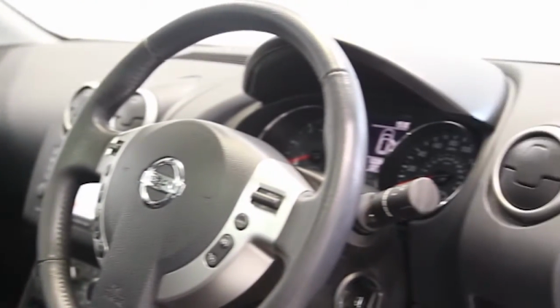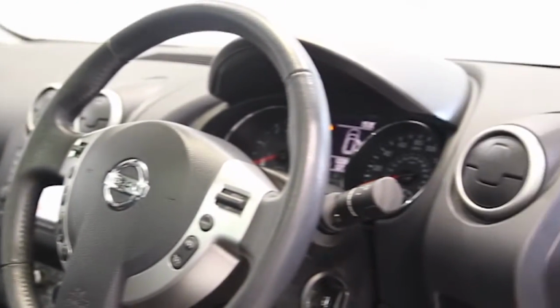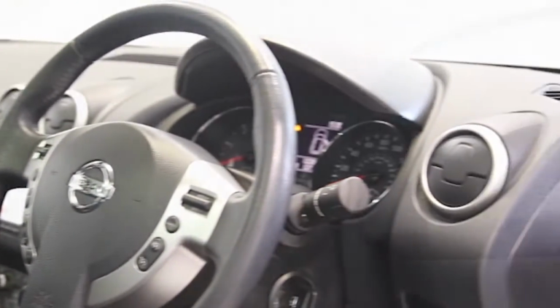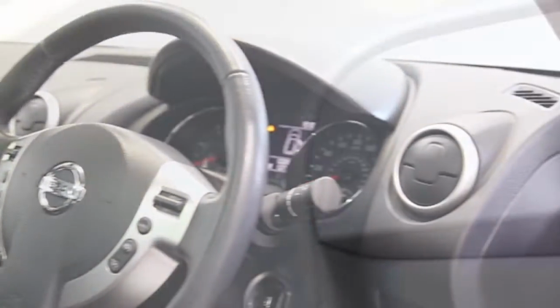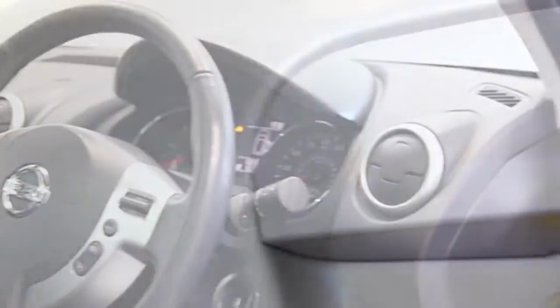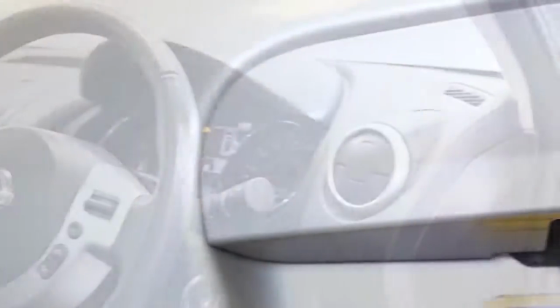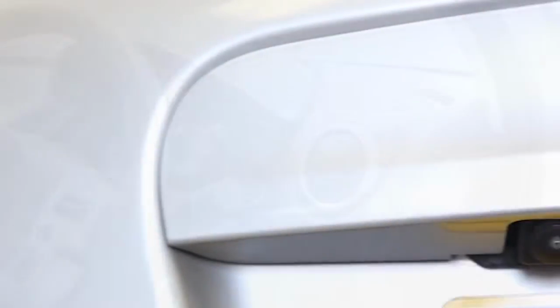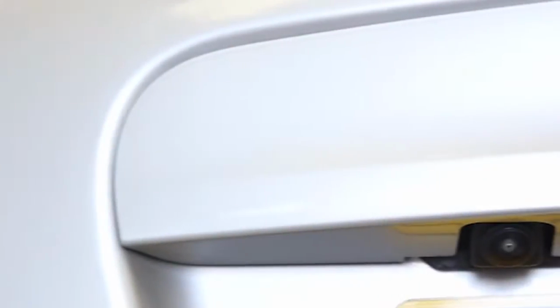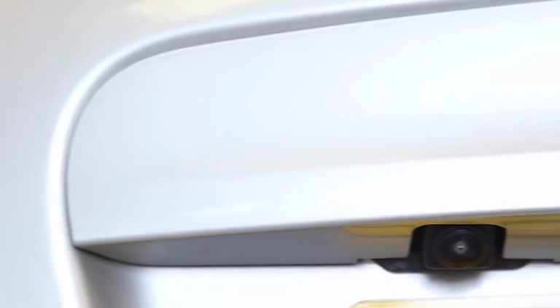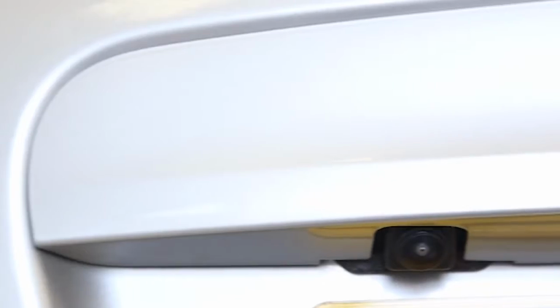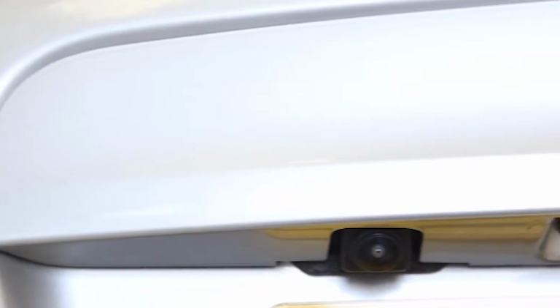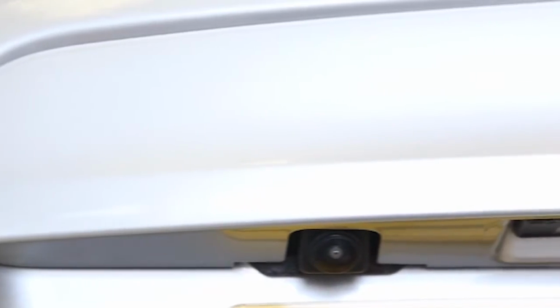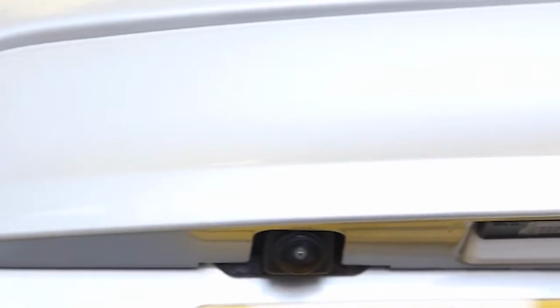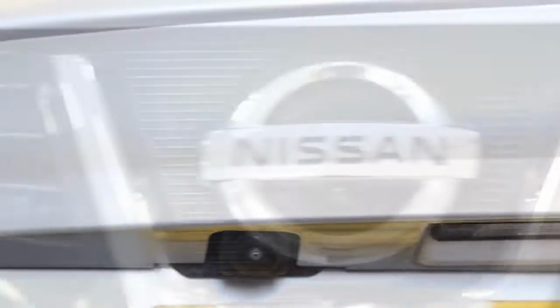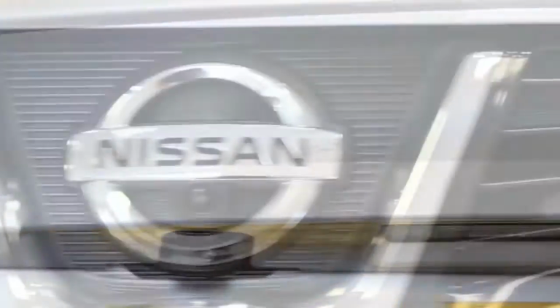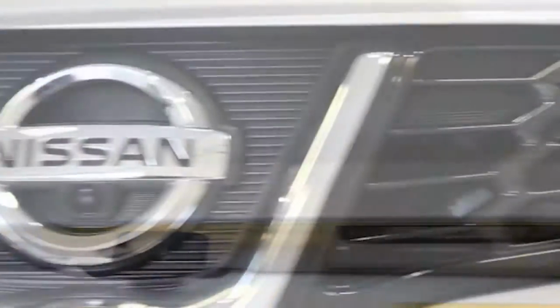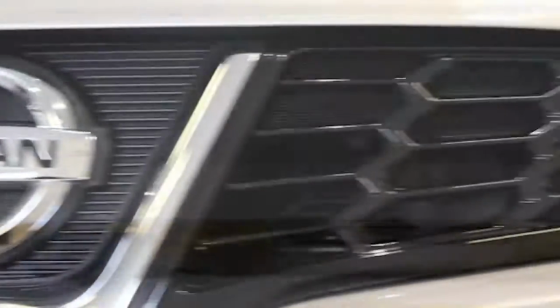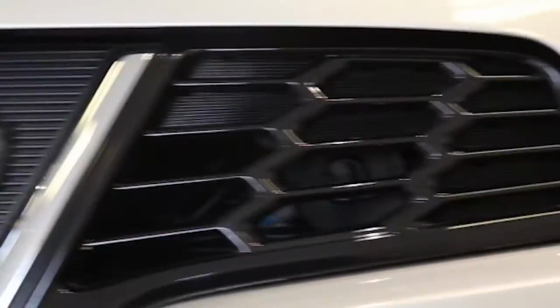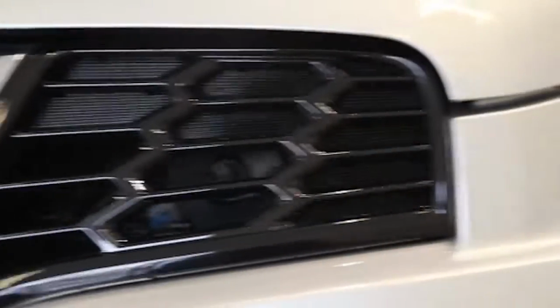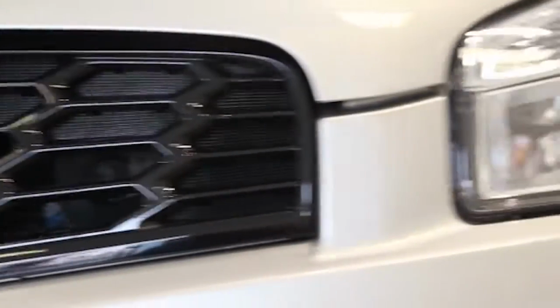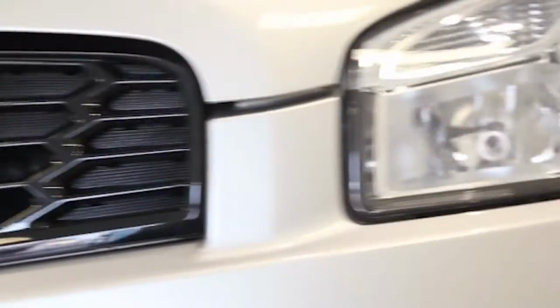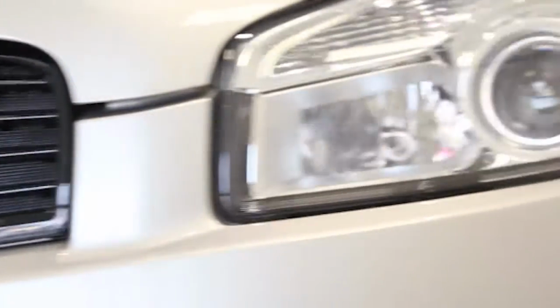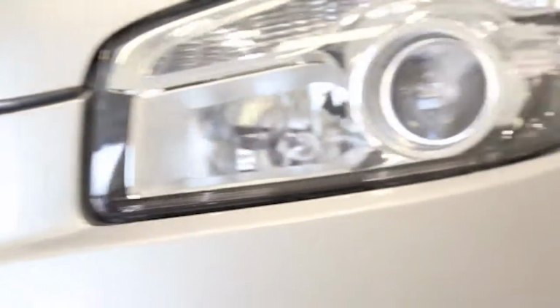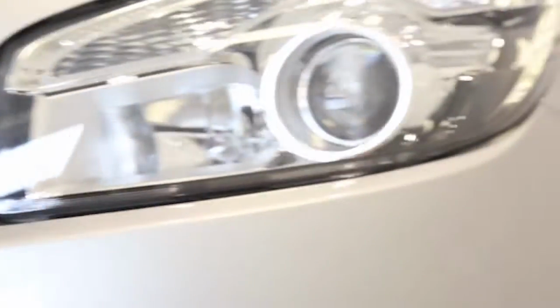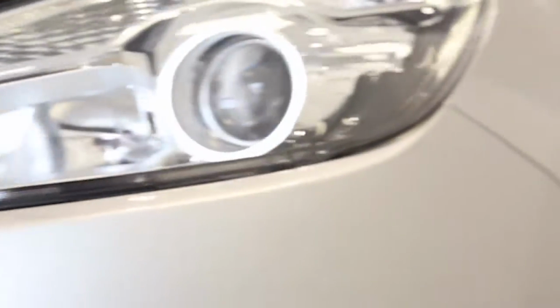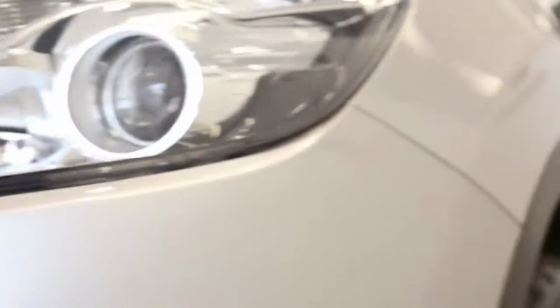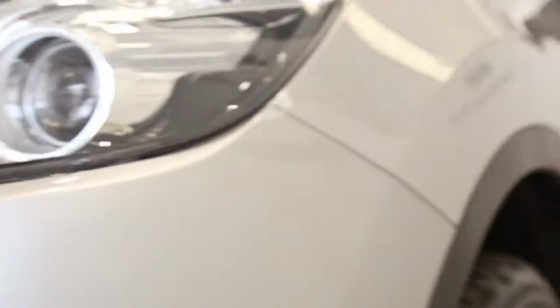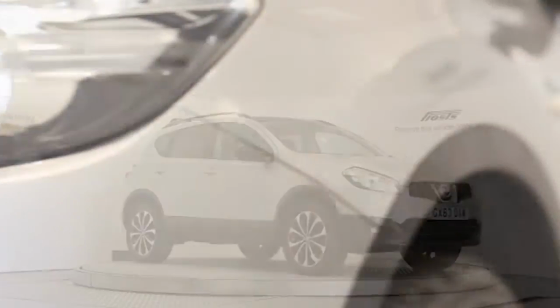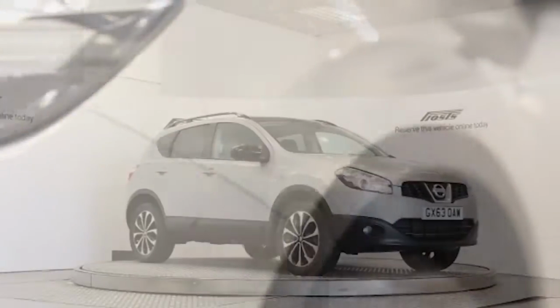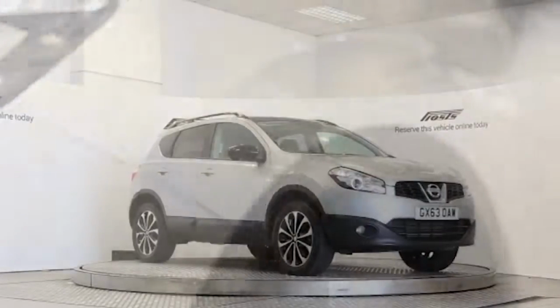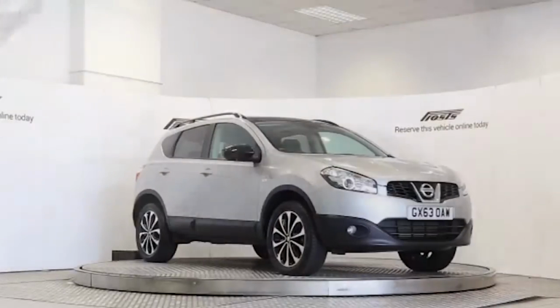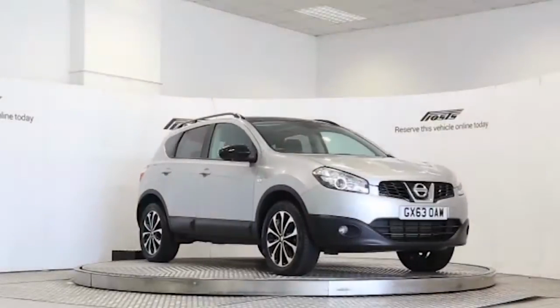Reserve this car online today for 48 hours for a no obligation, fully refundable £100.